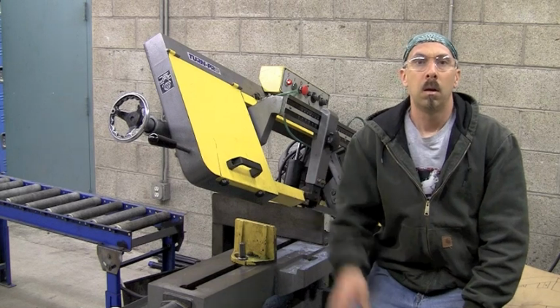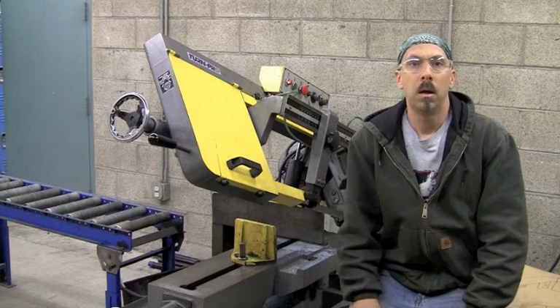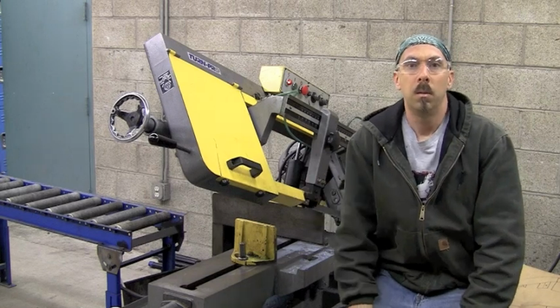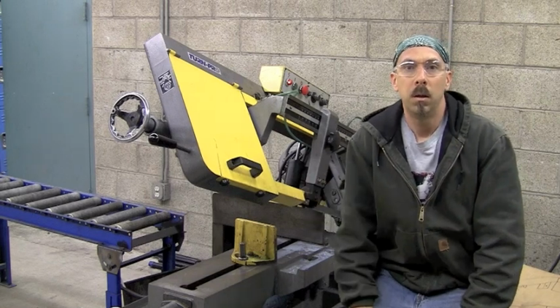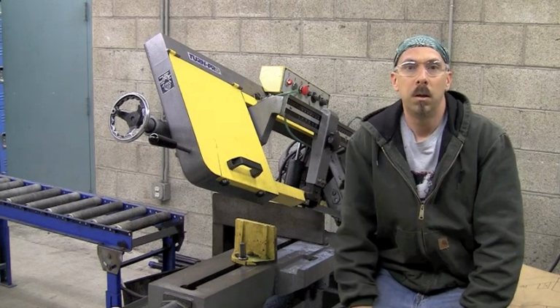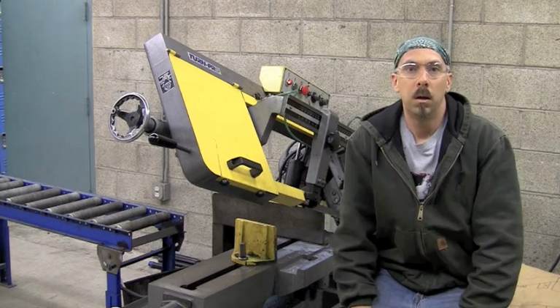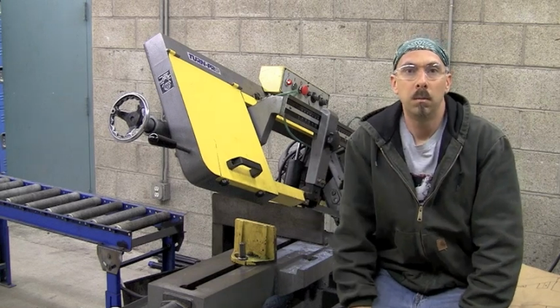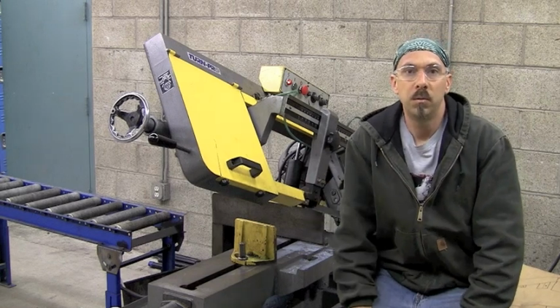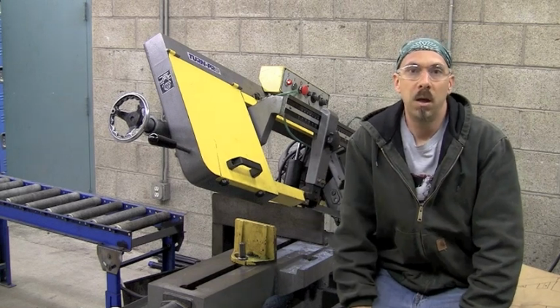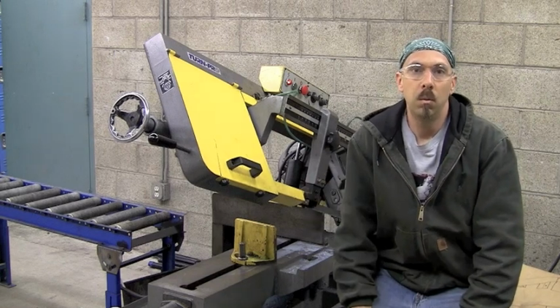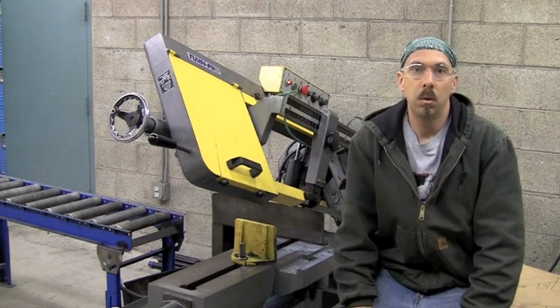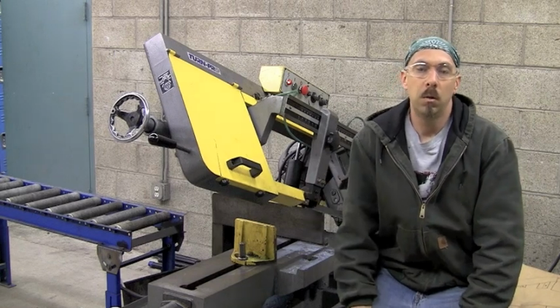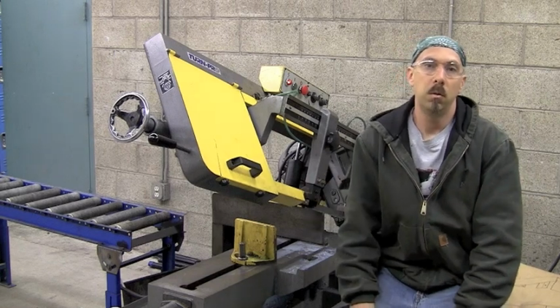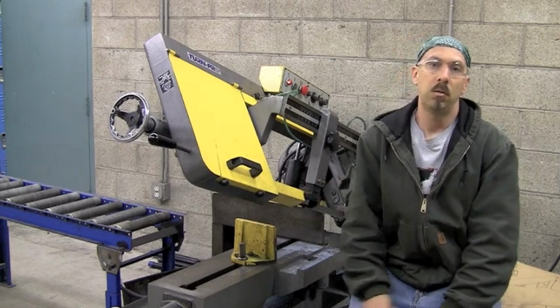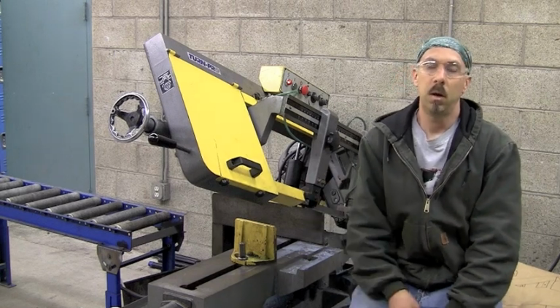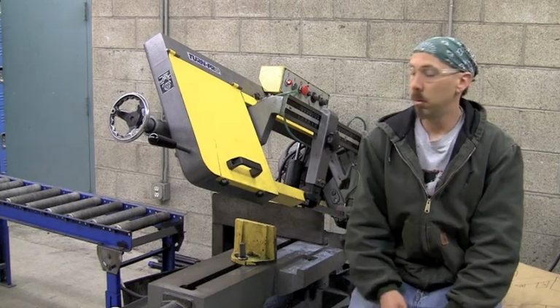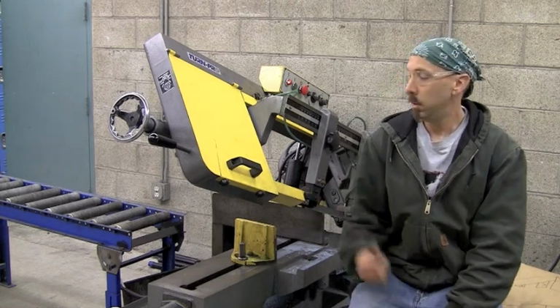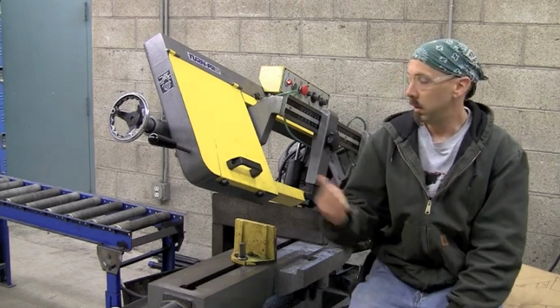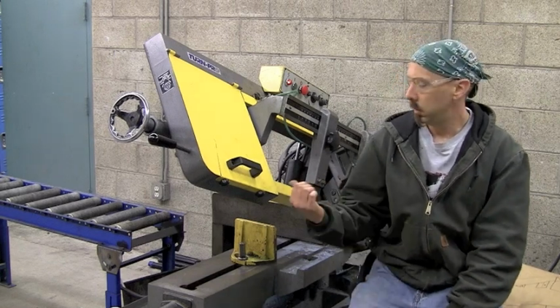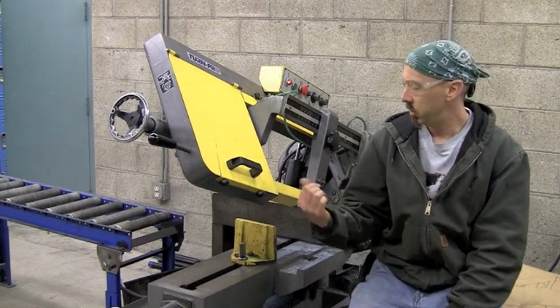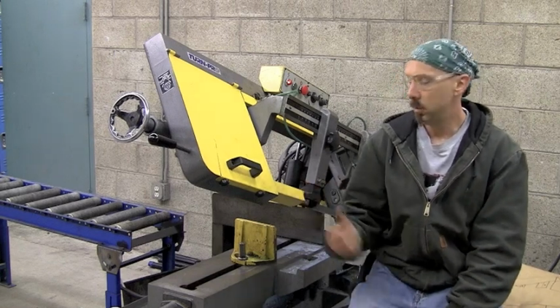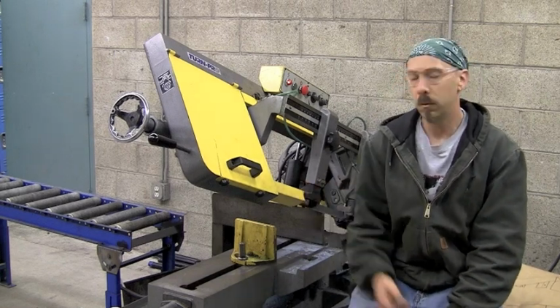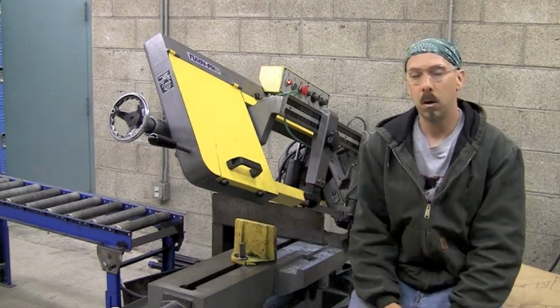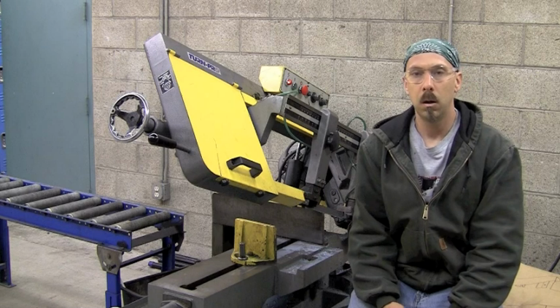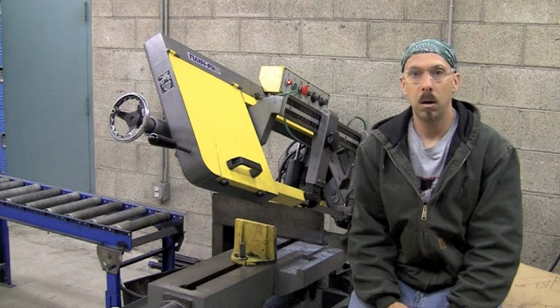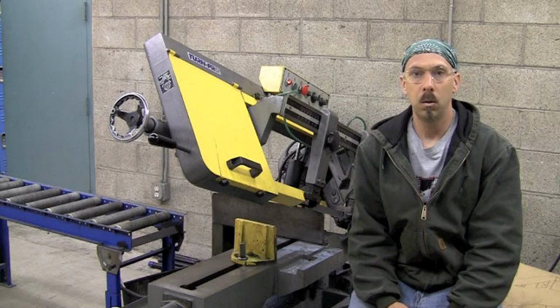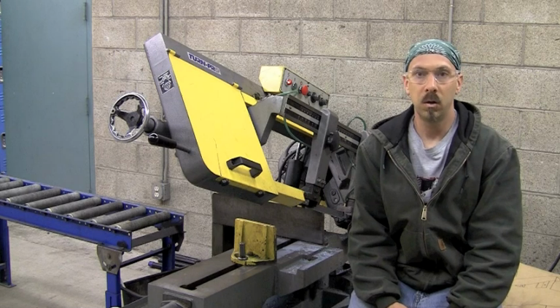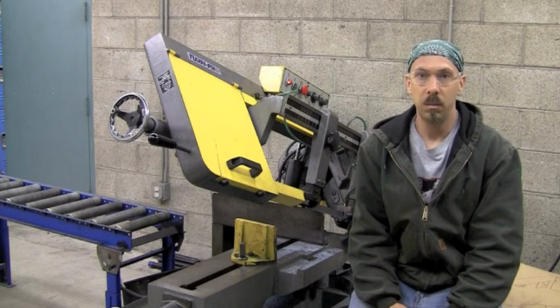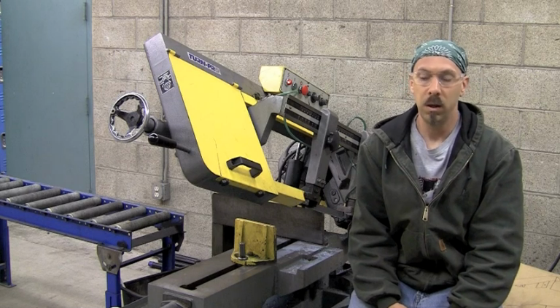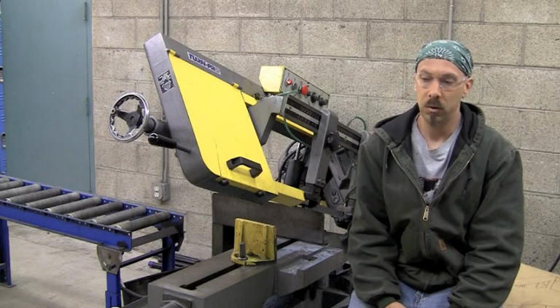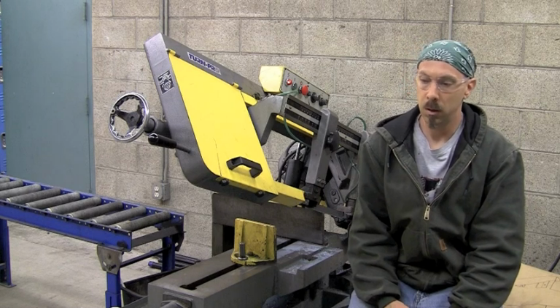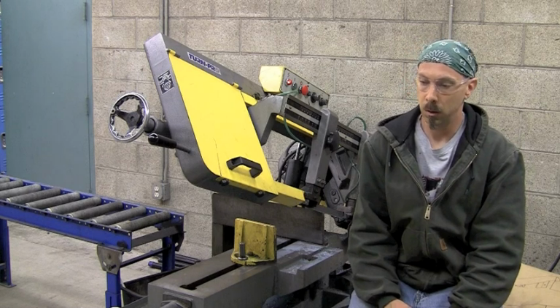Hi, I'm Bill. Today what we're going to do is we're going to make a little jig for our horizontal bandsaw here.